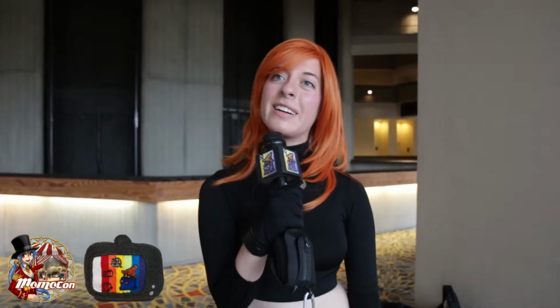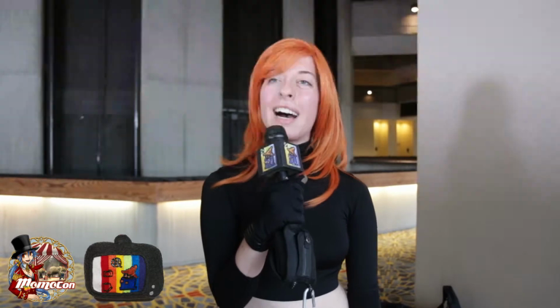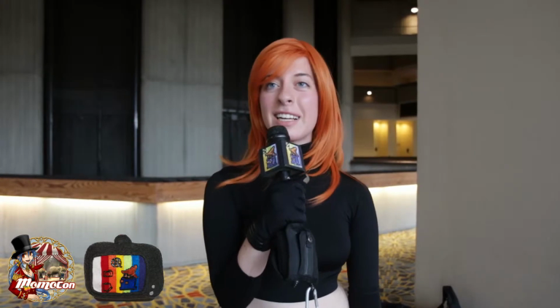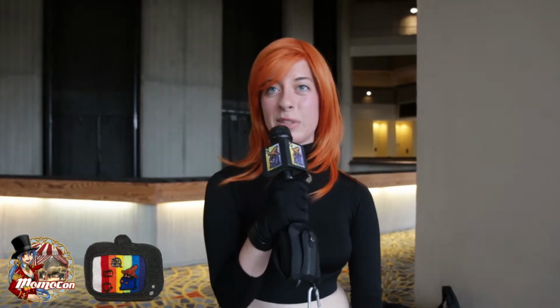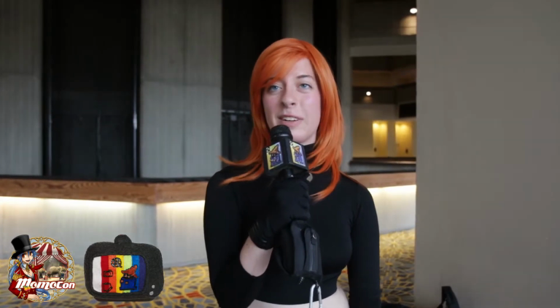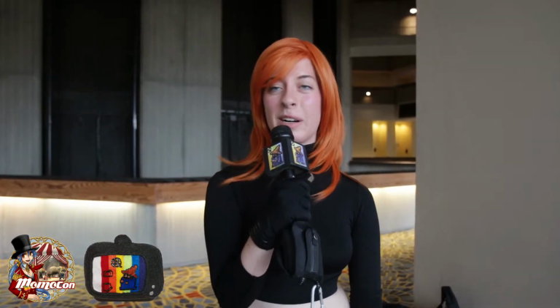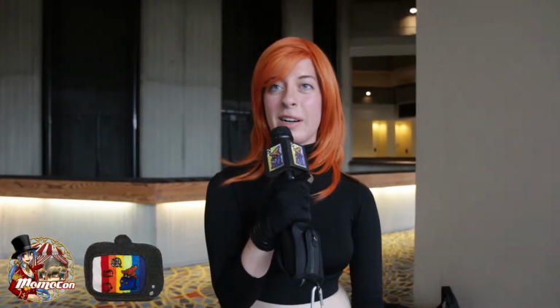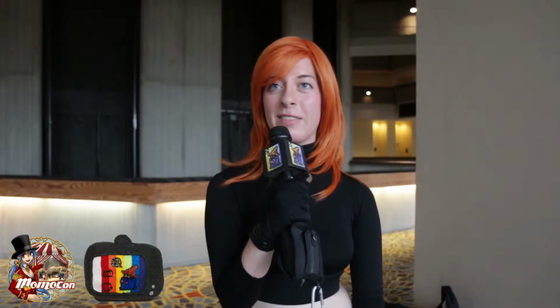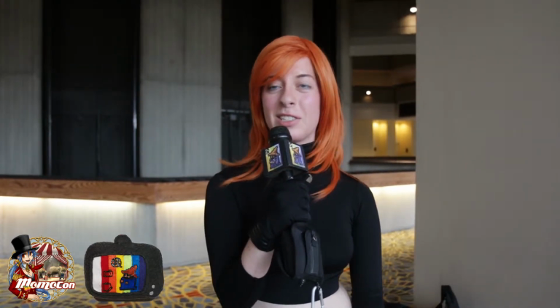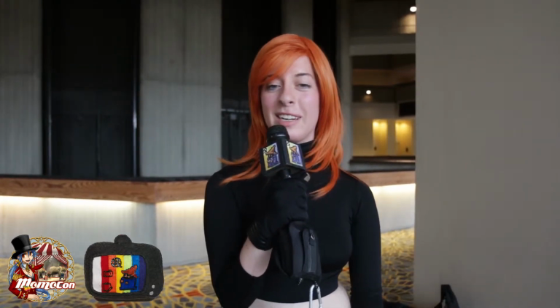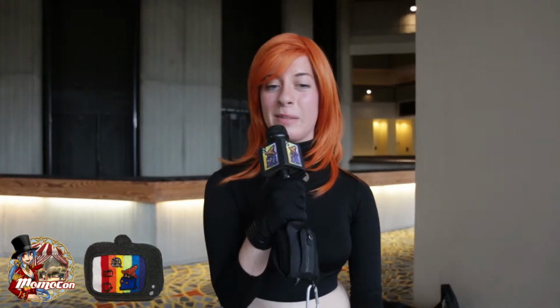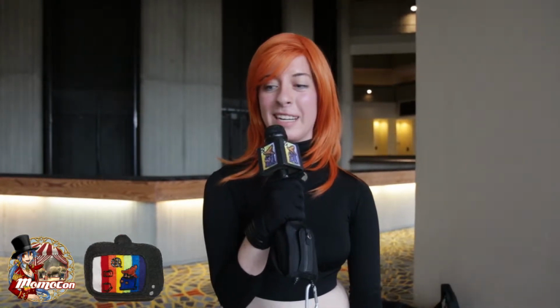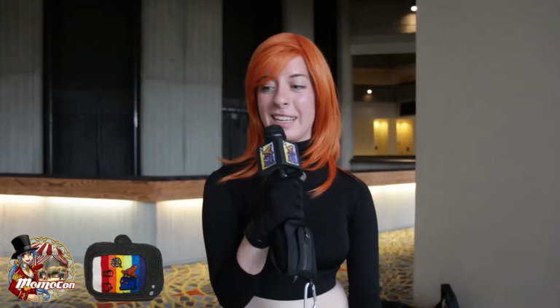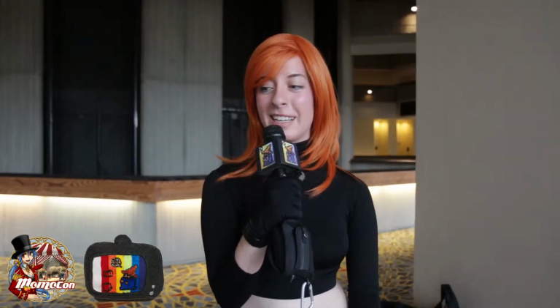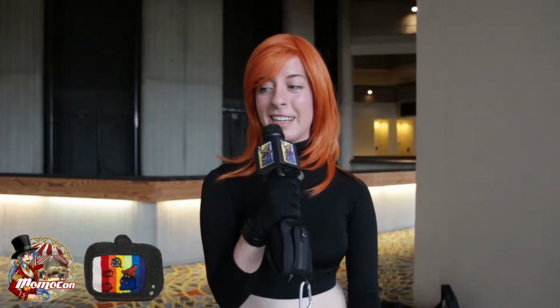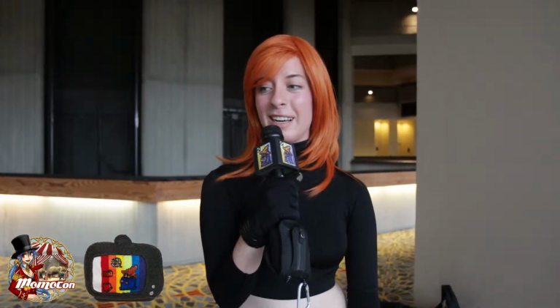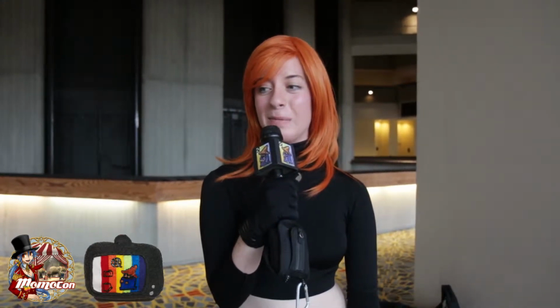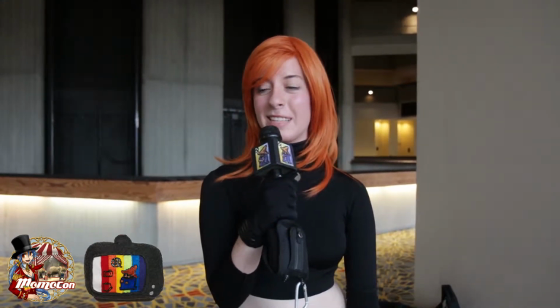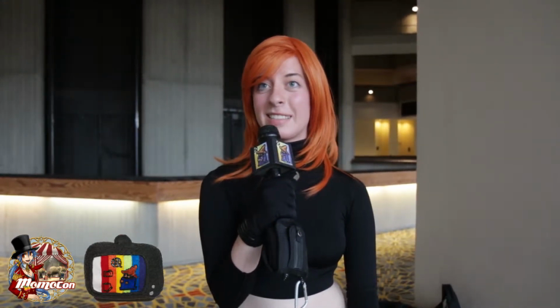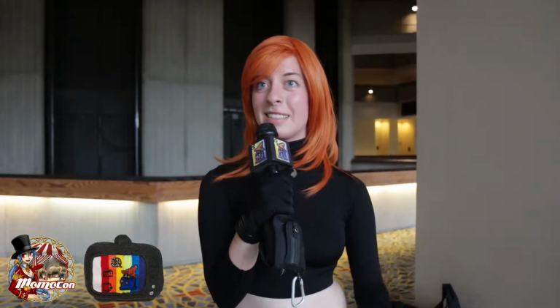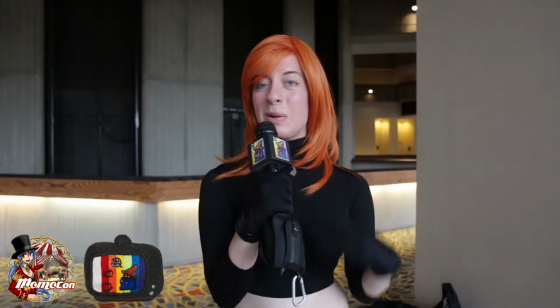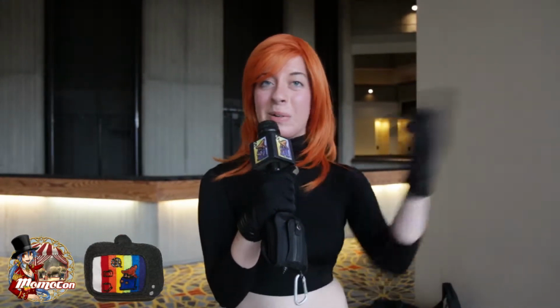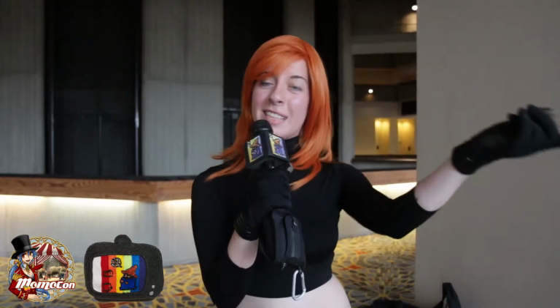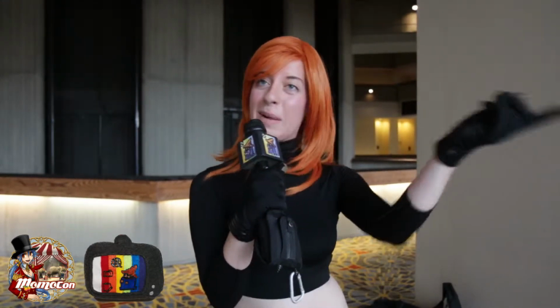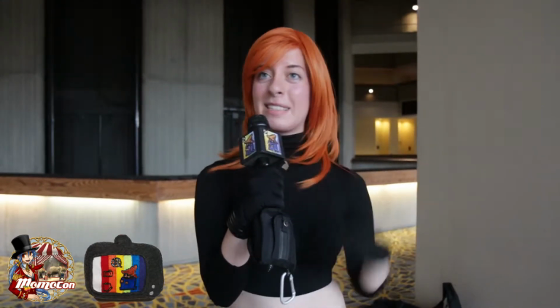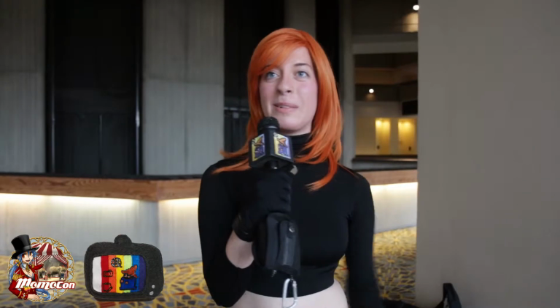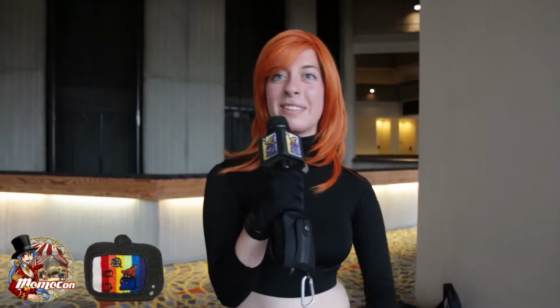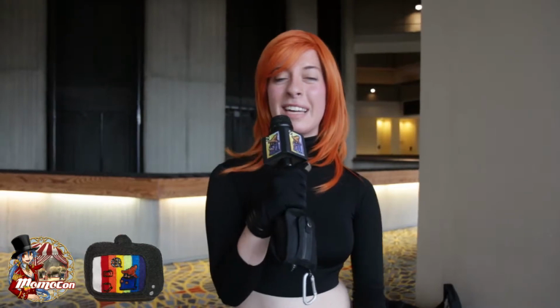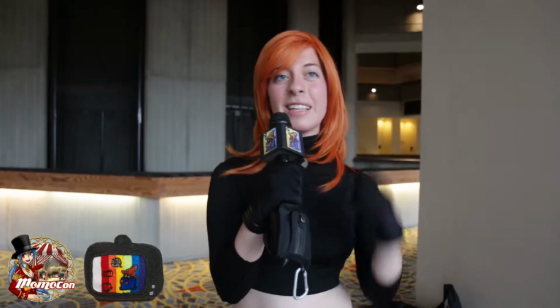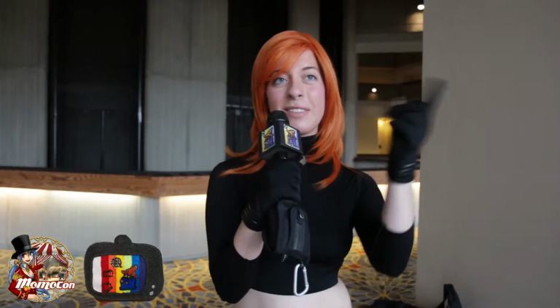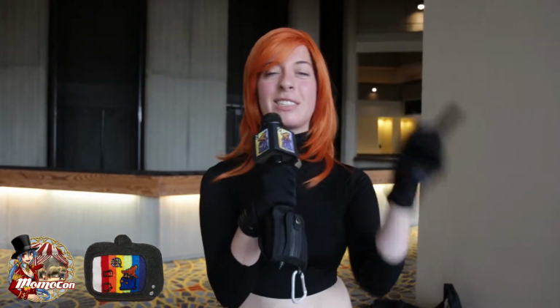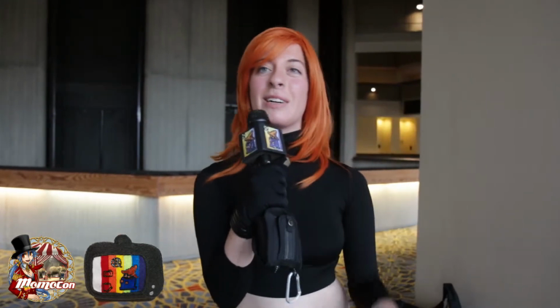I think it's really fun to walk around a convention and have everybody say, 'Oh, it's Kim Possible! I love that show.'